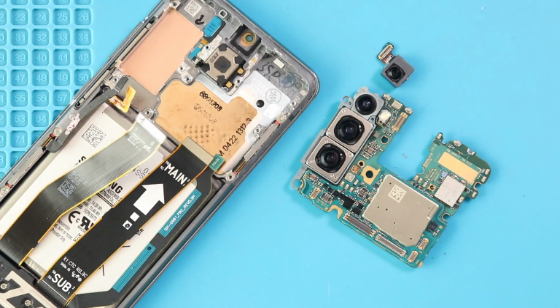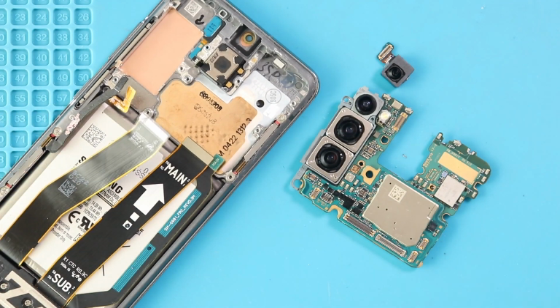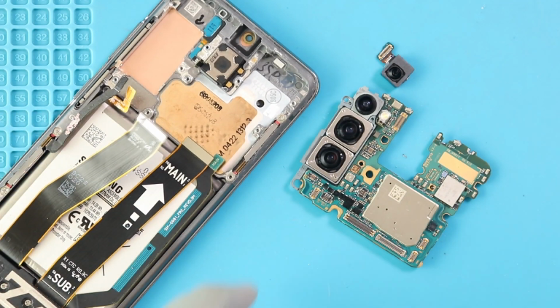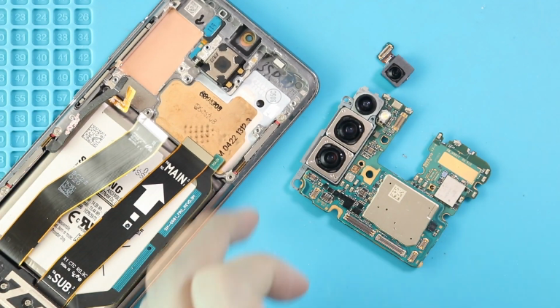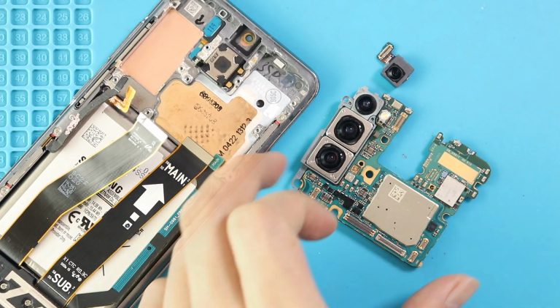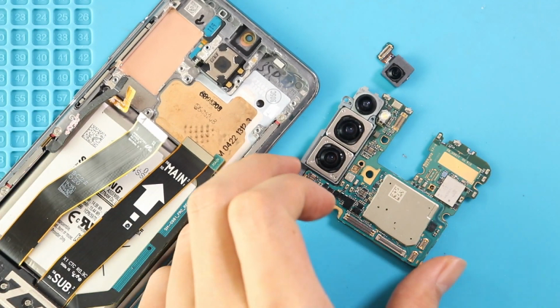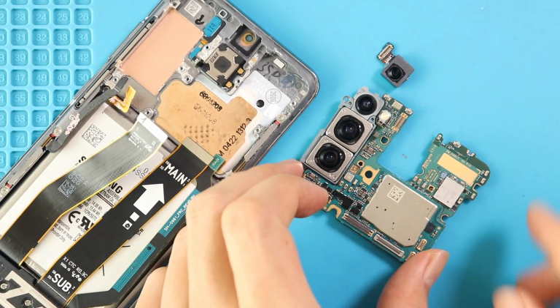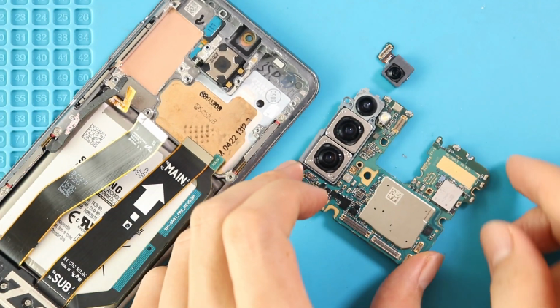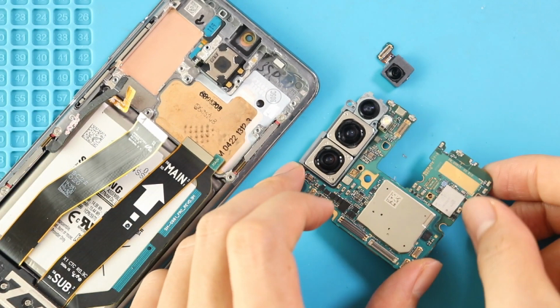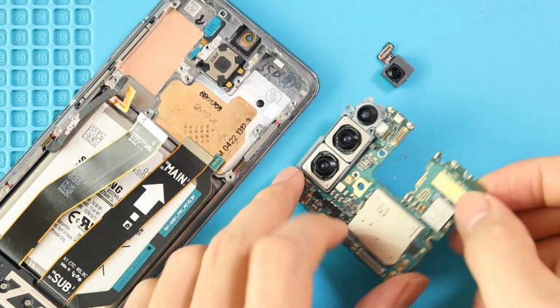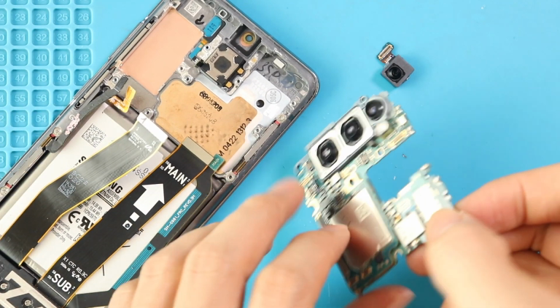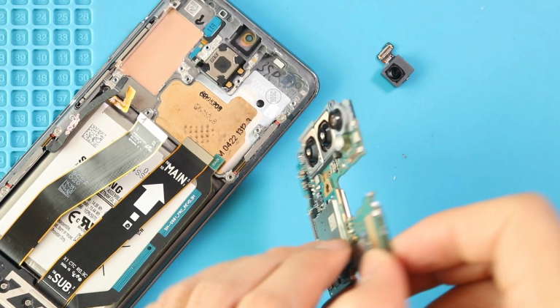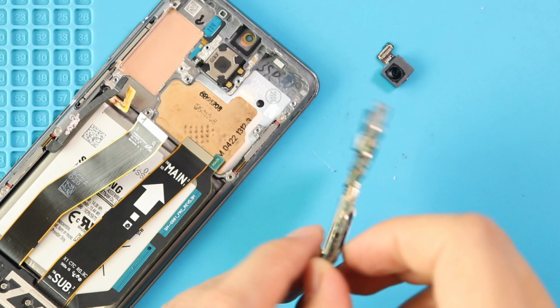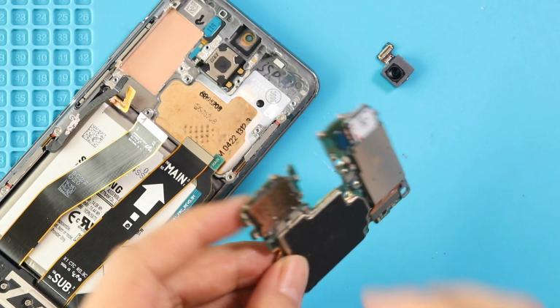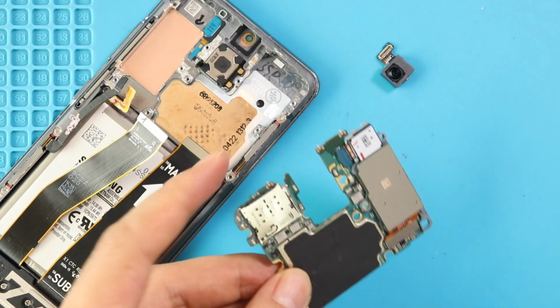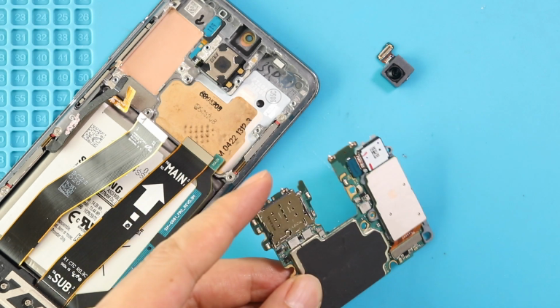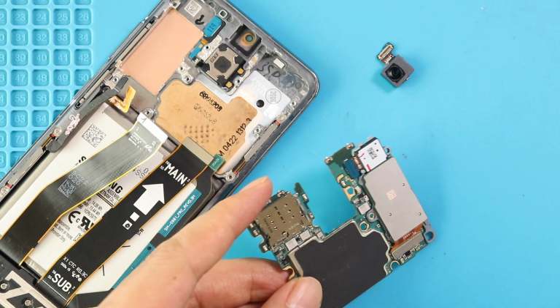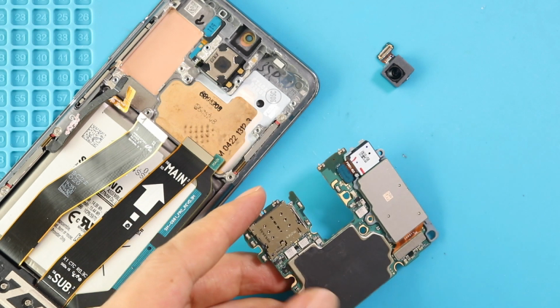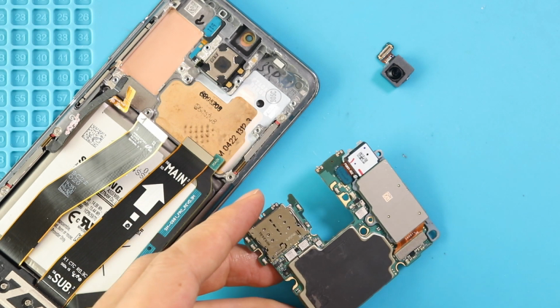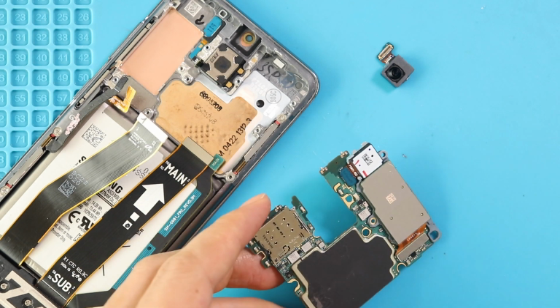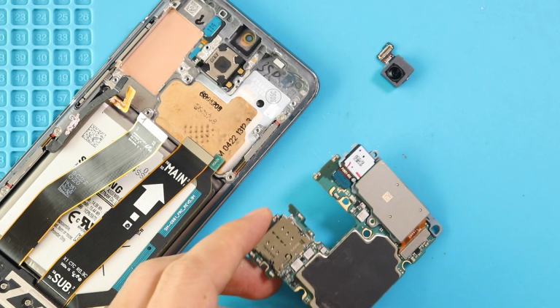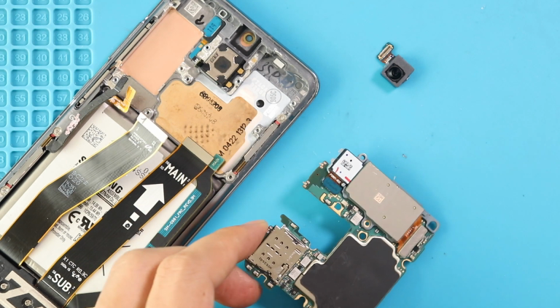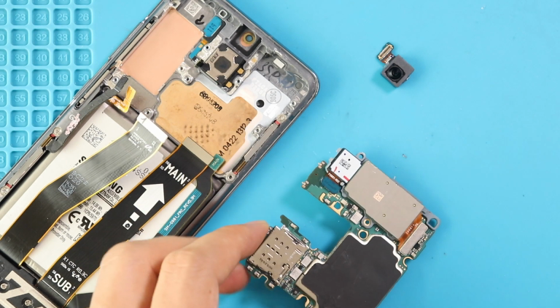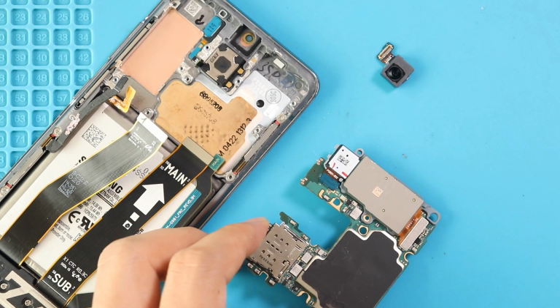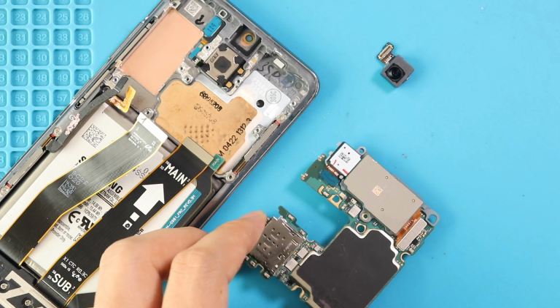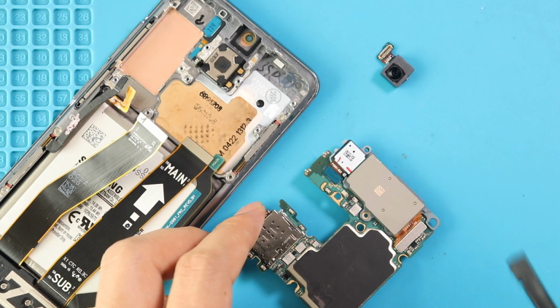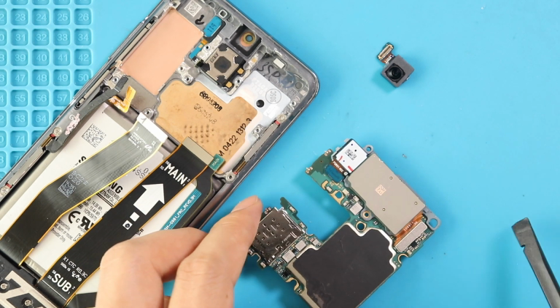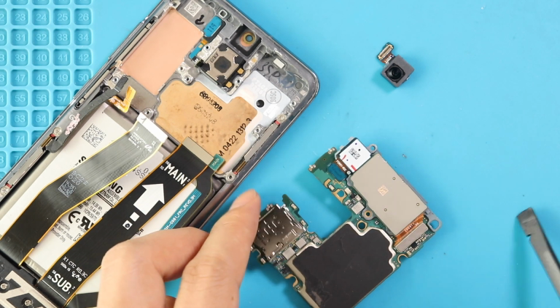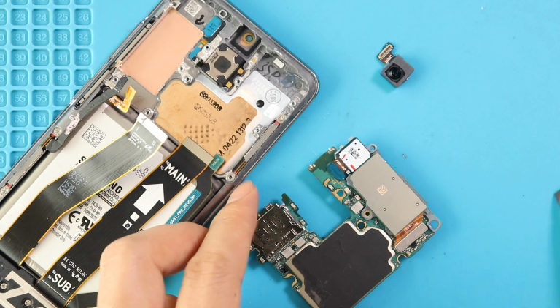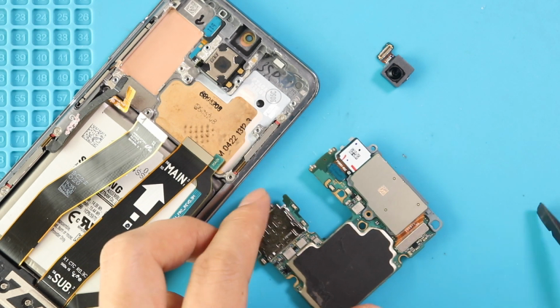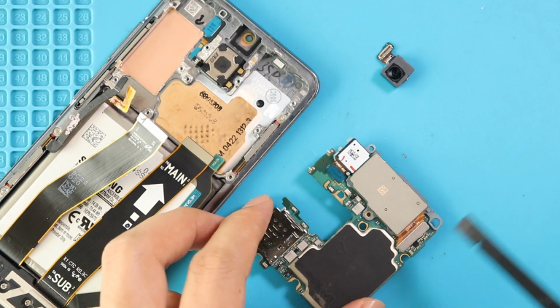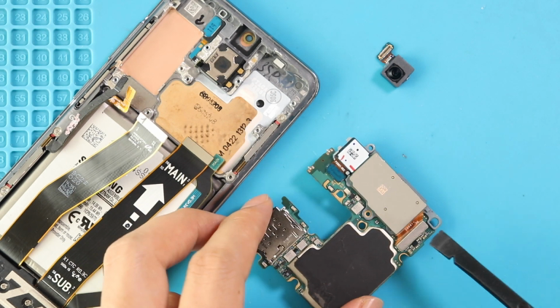Next, disconnect the two-in-one white camera and telephoto camera plugs from the rear side of the logic board.